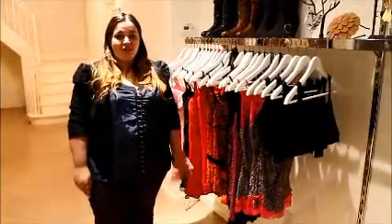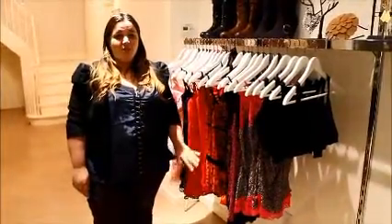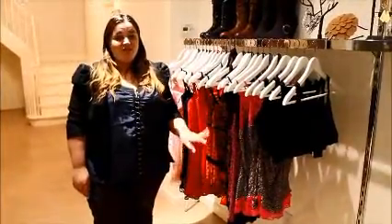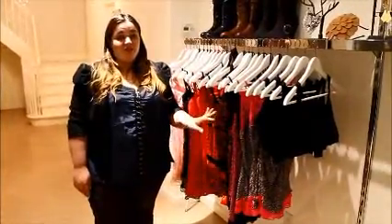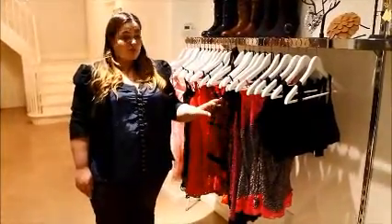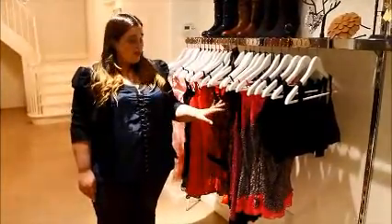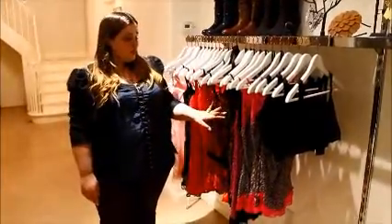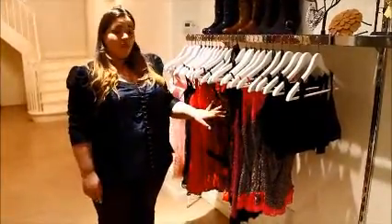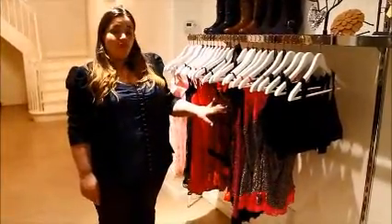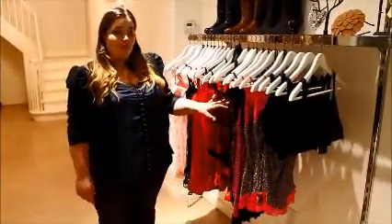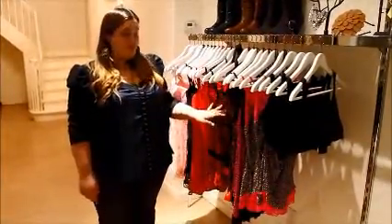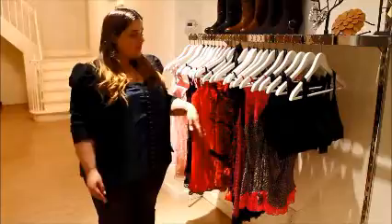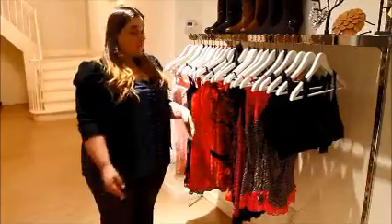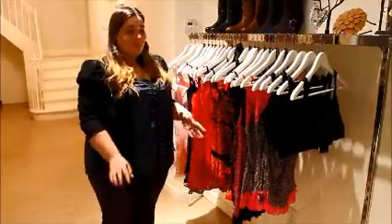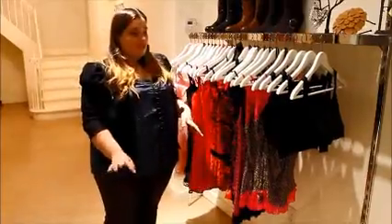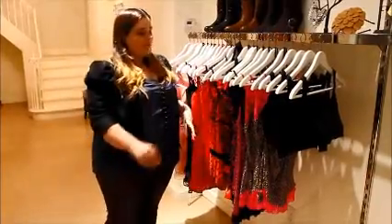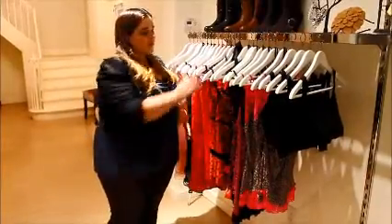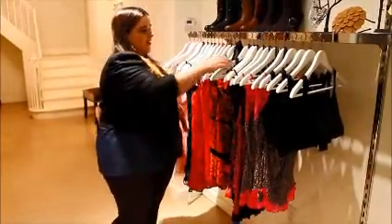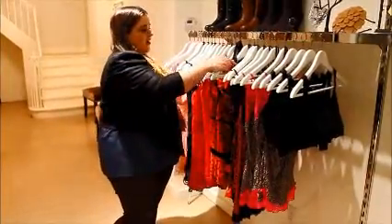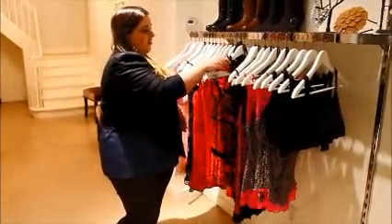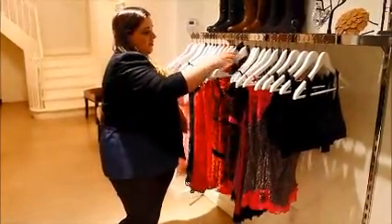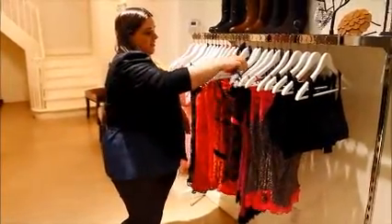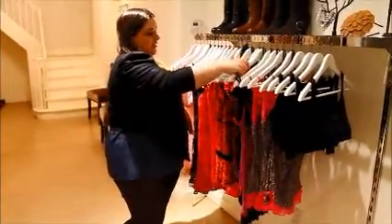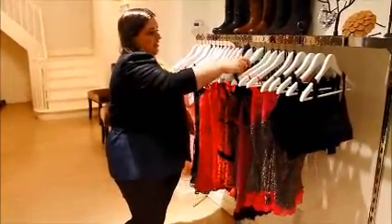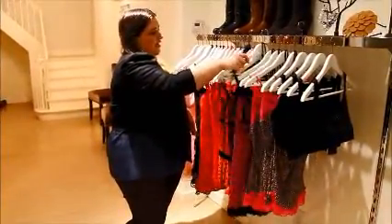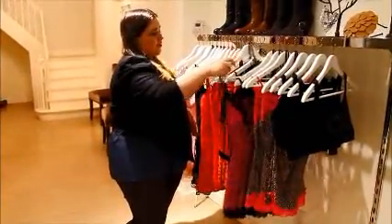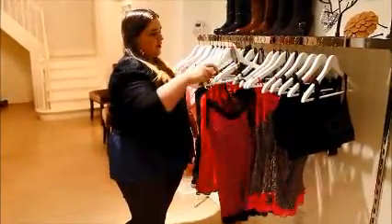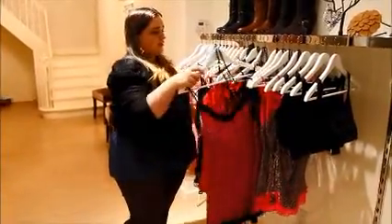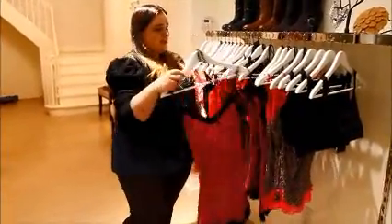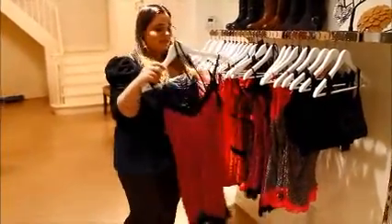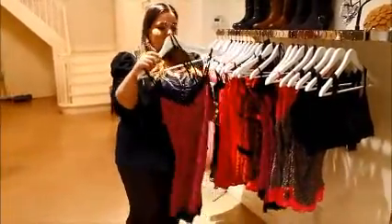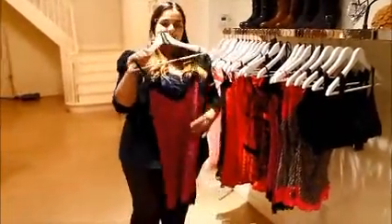We also carry lingerie for those of you who are looking for something a little racier. I personally like the animal prints — I think they're fantastic.